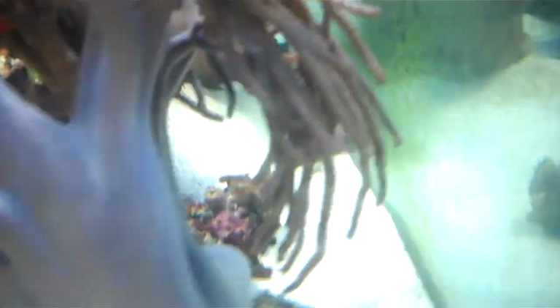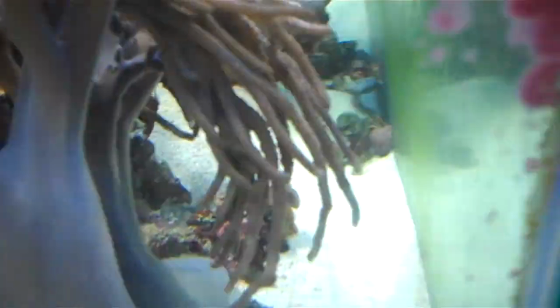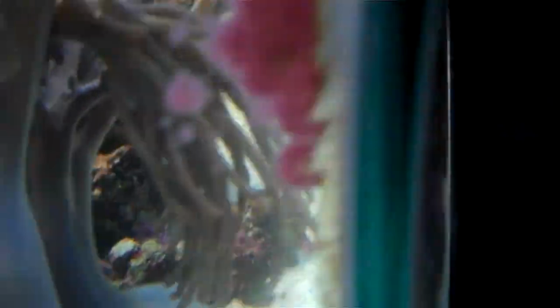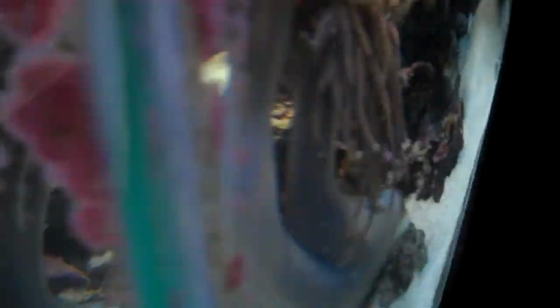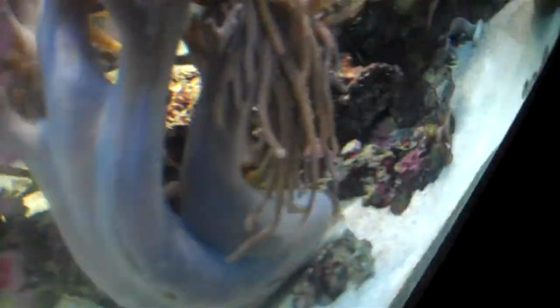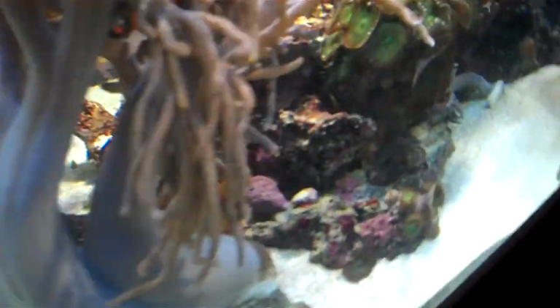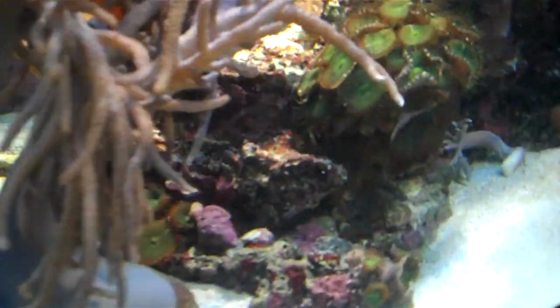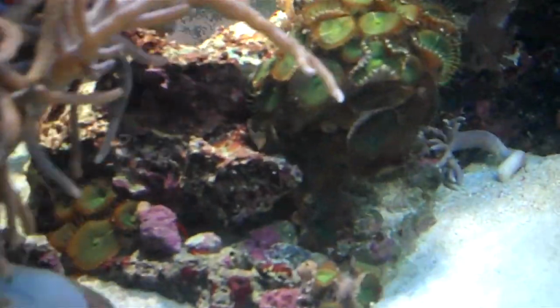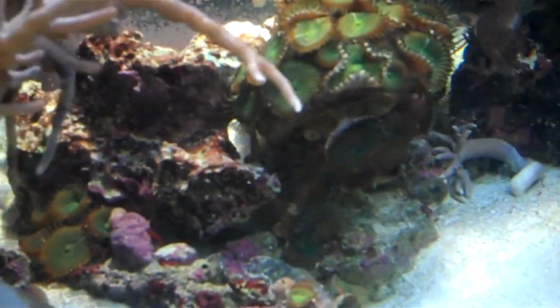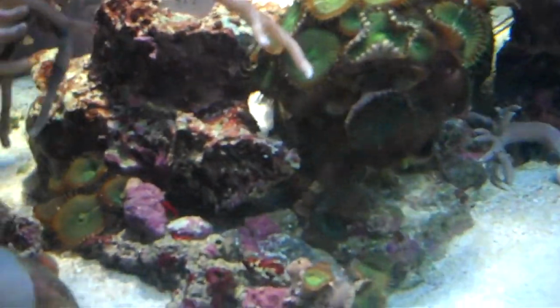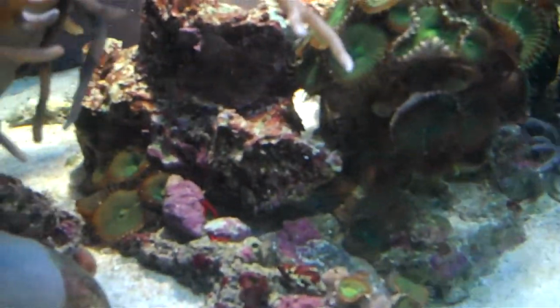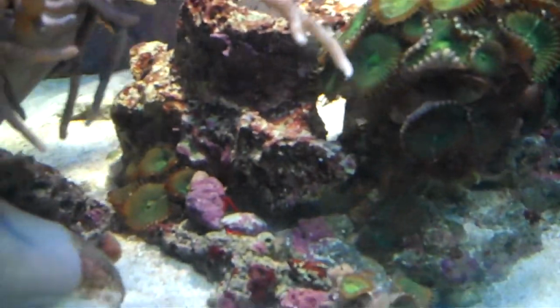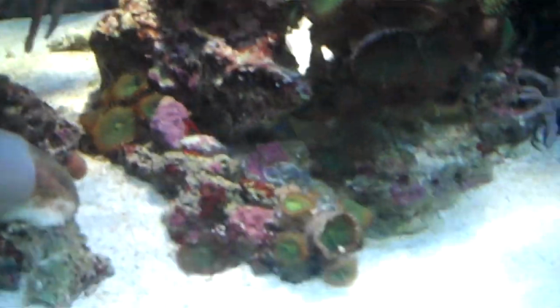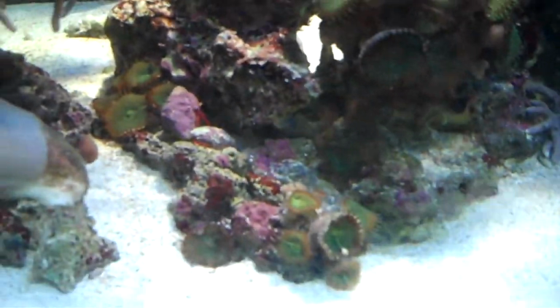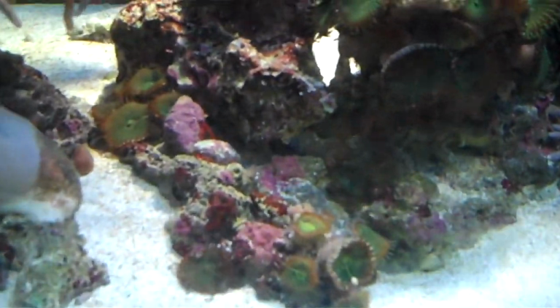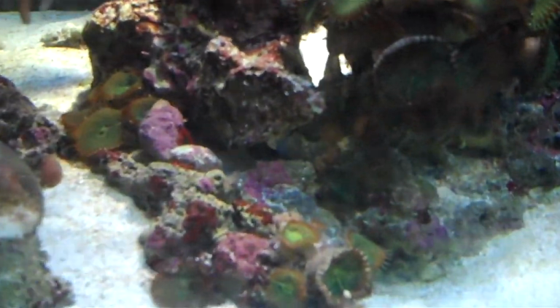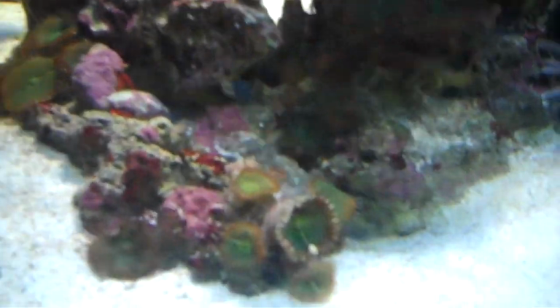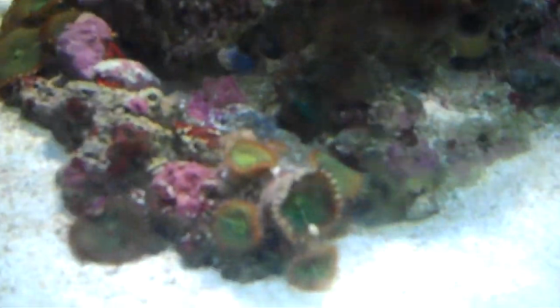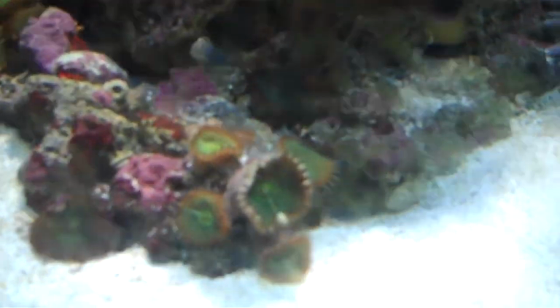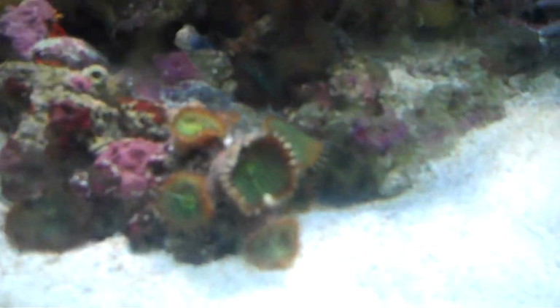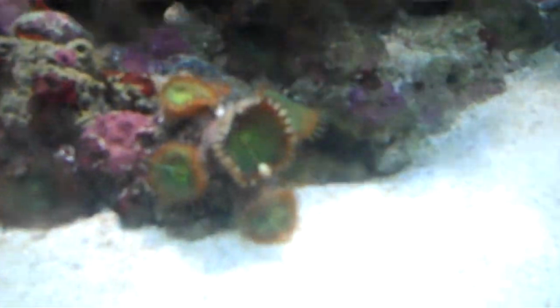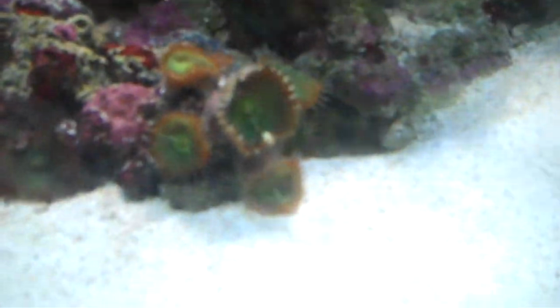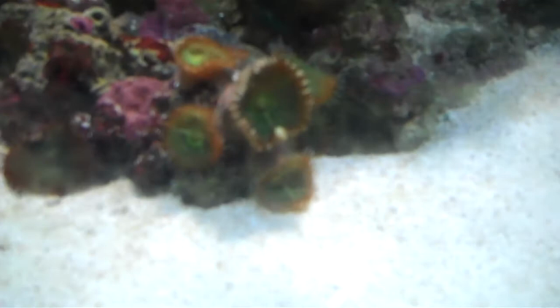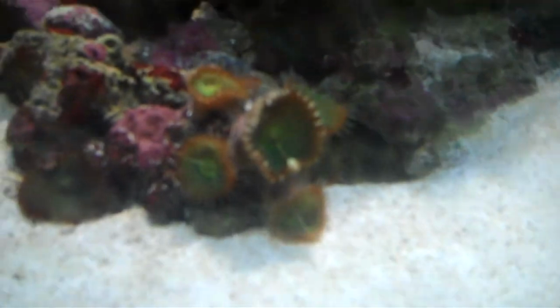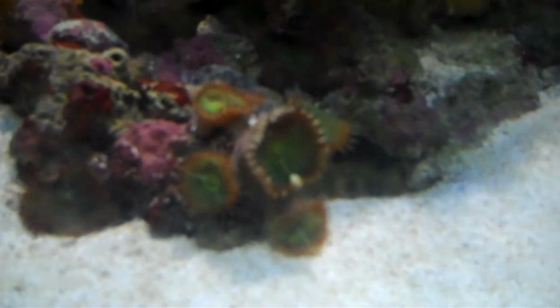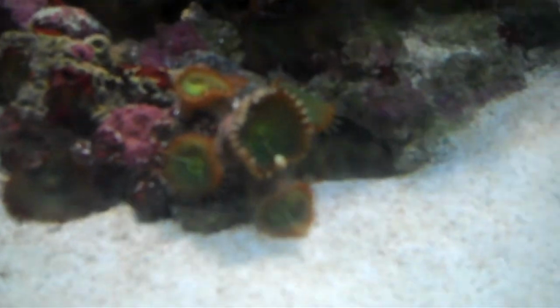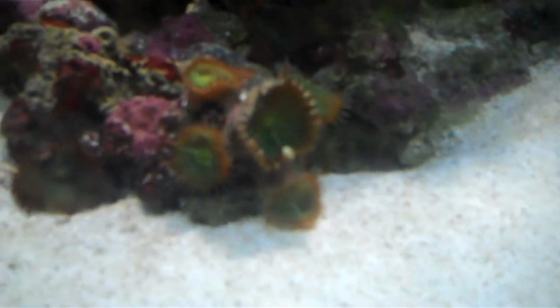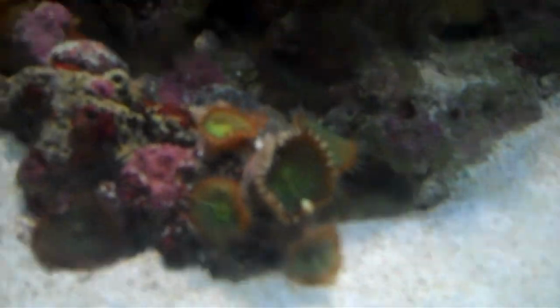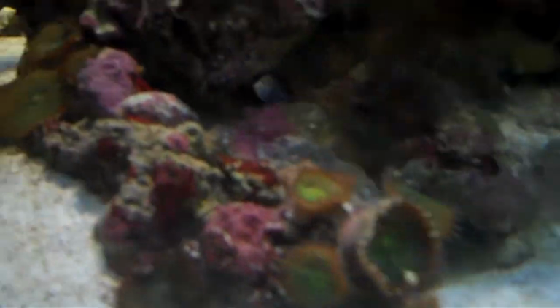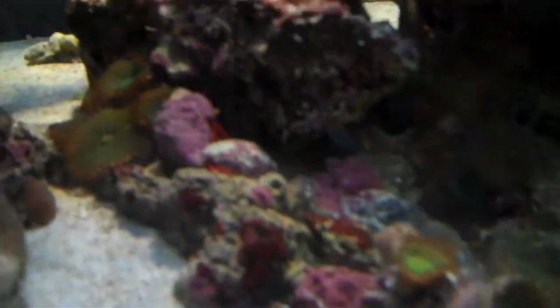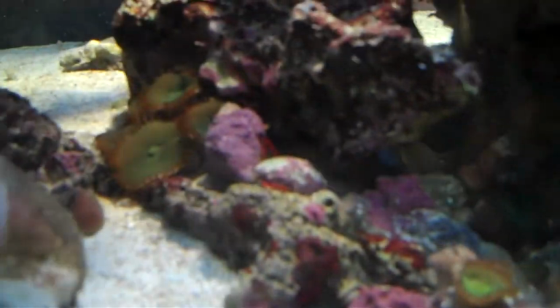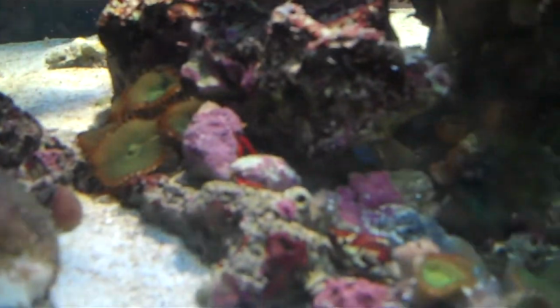This coral is spreading too. I like that. This one I don't mind because it's slow.